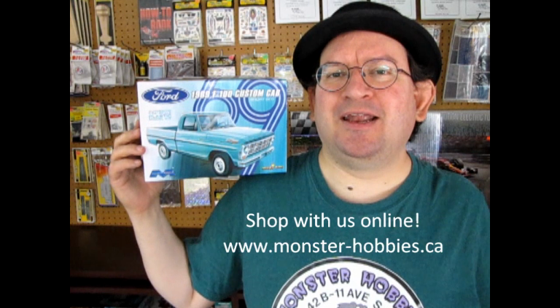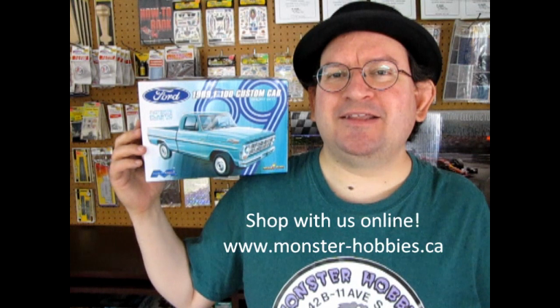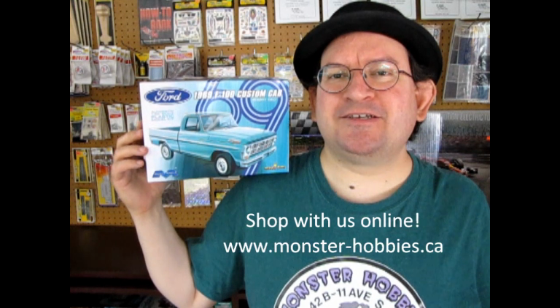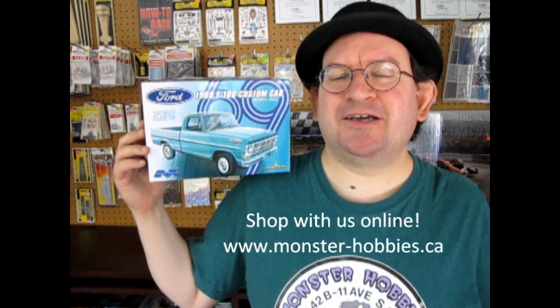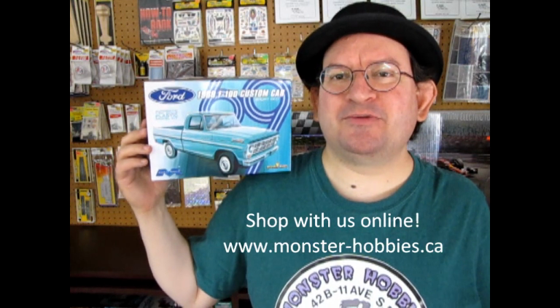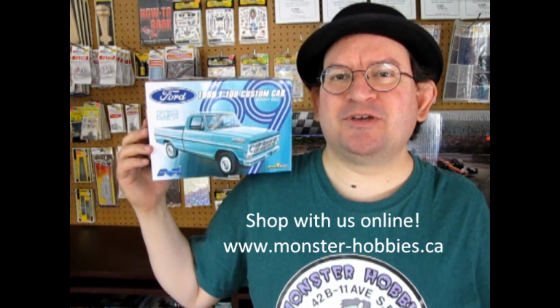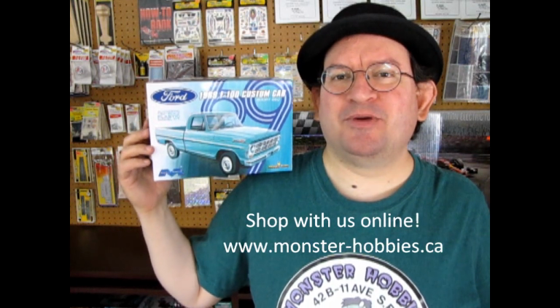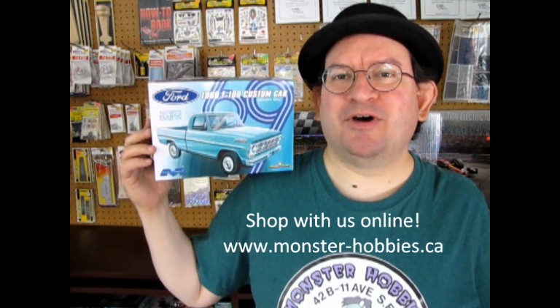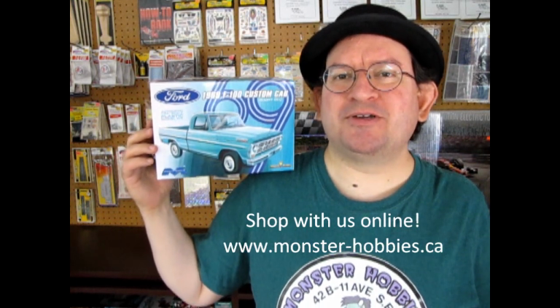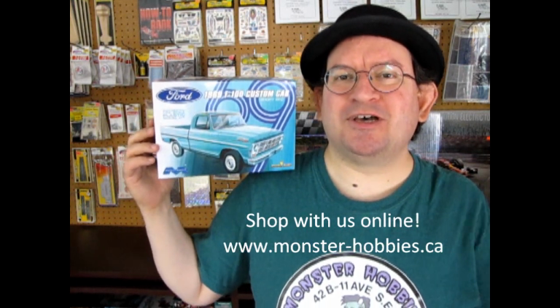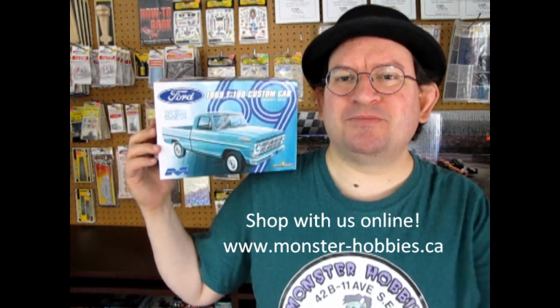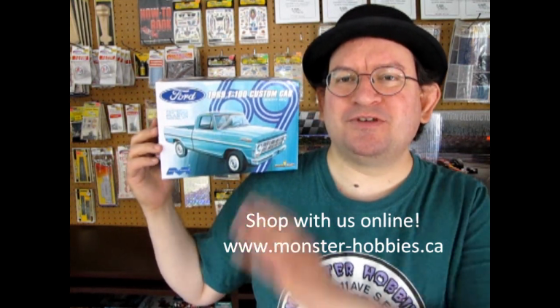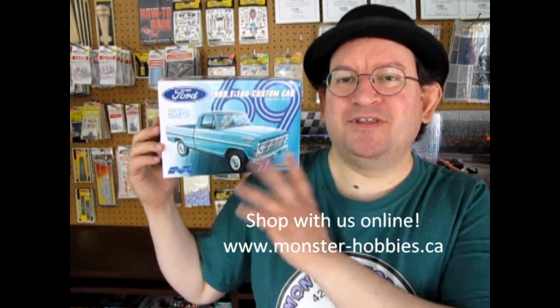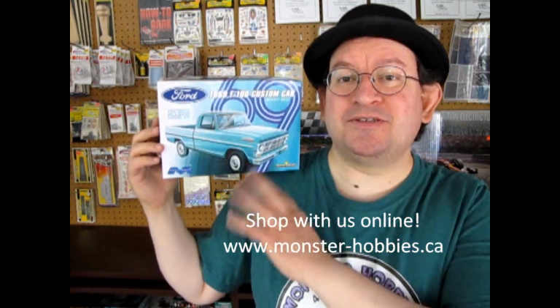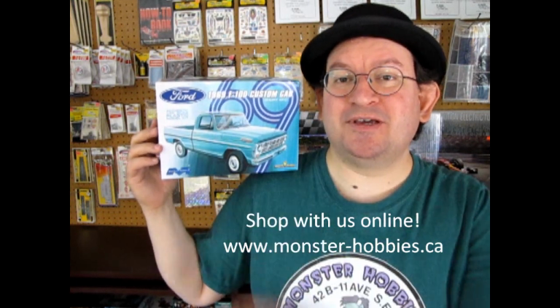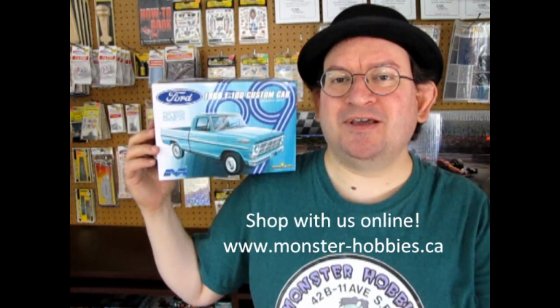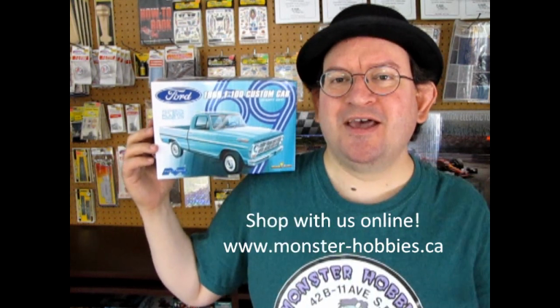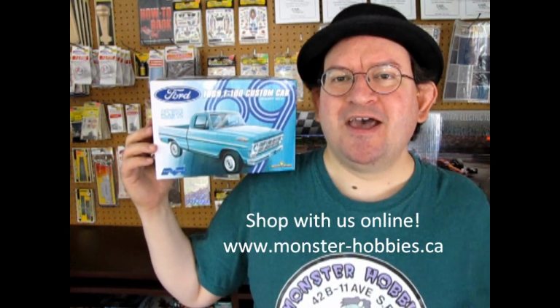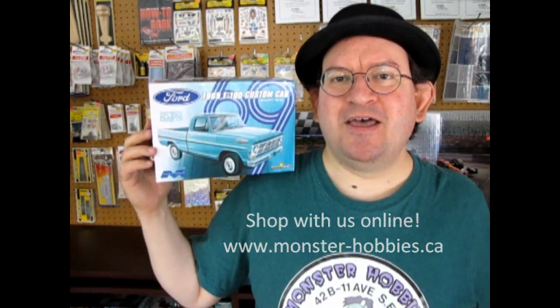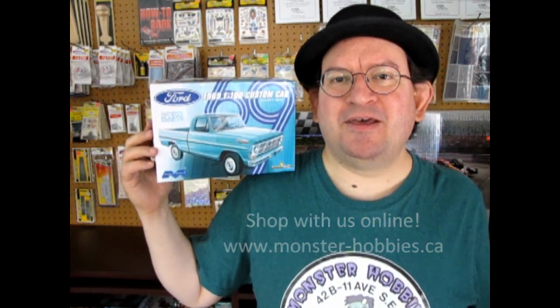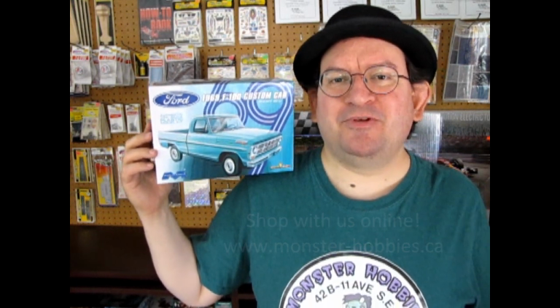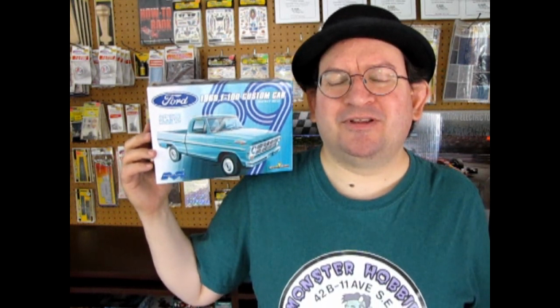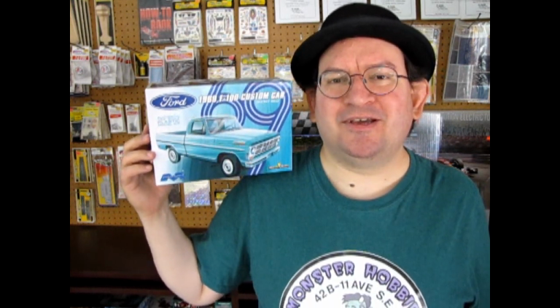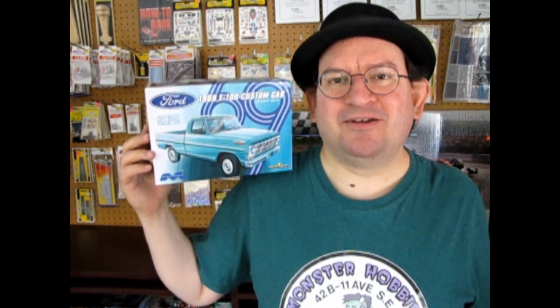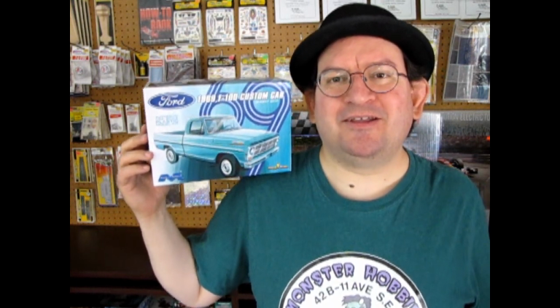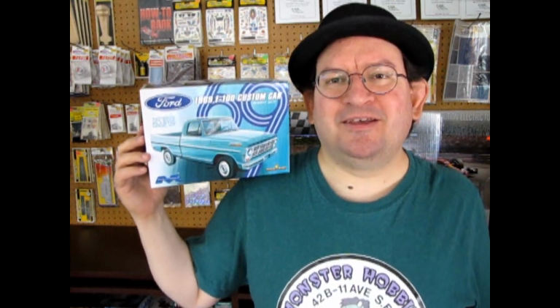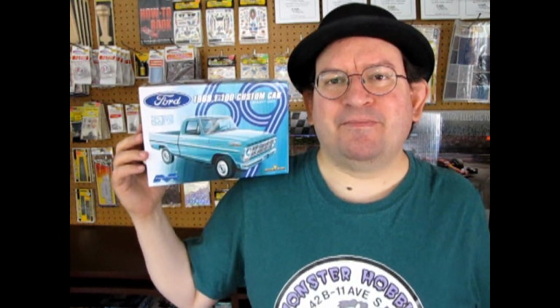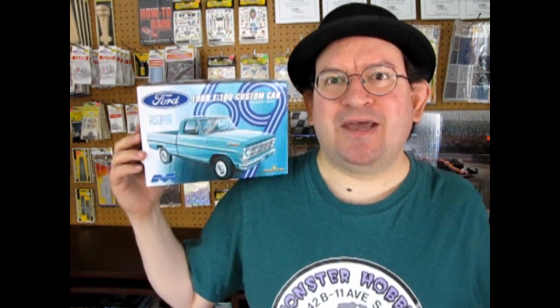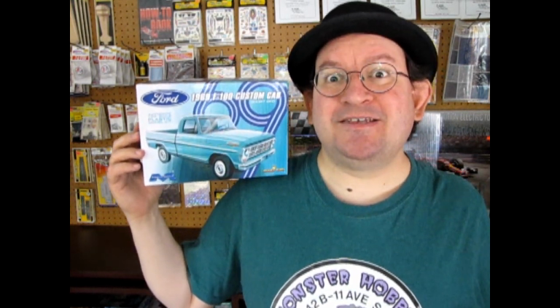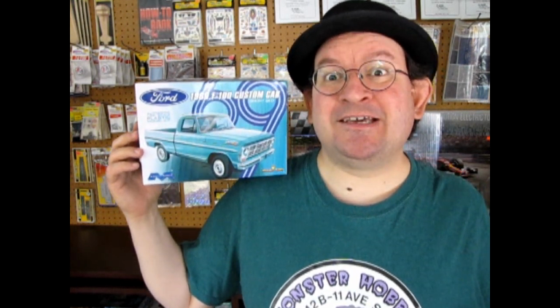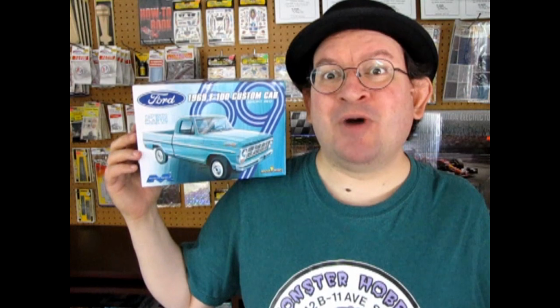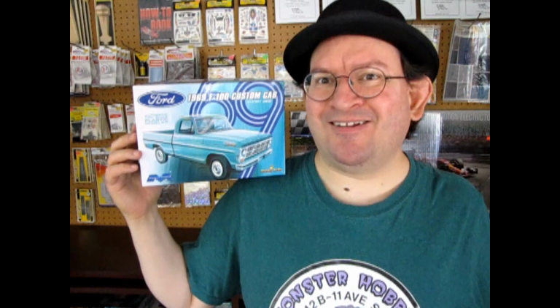Let's check out some of the box tops of this thing and then we'll take a look at the amazing model.